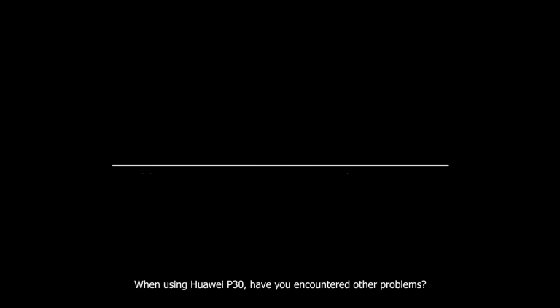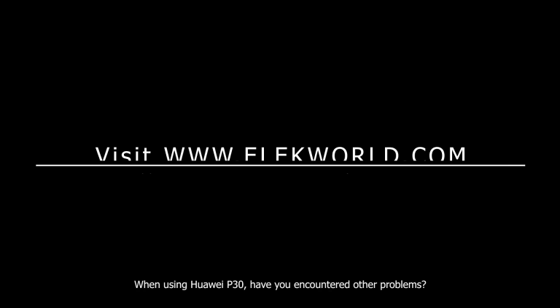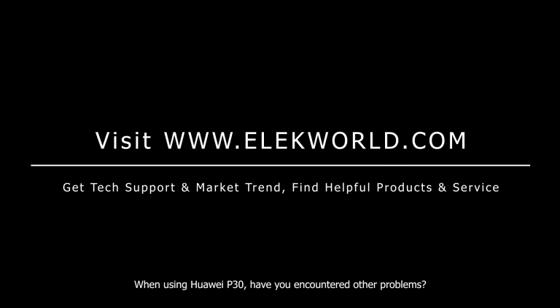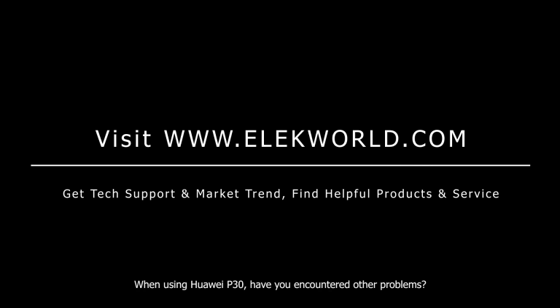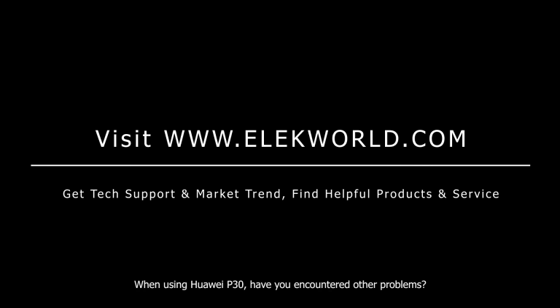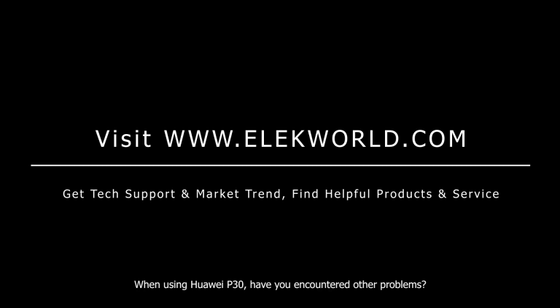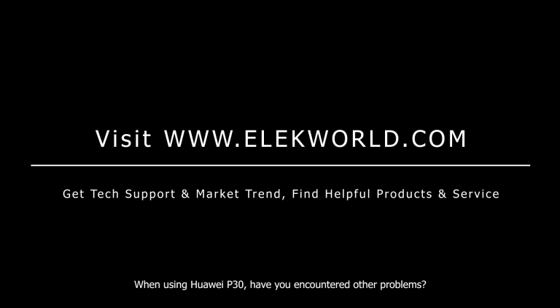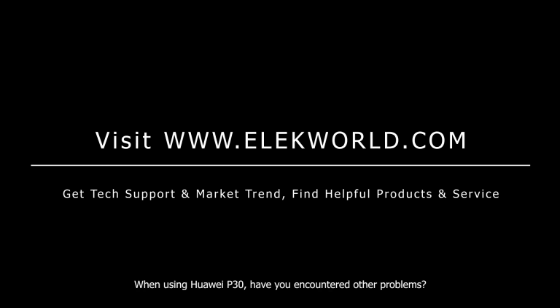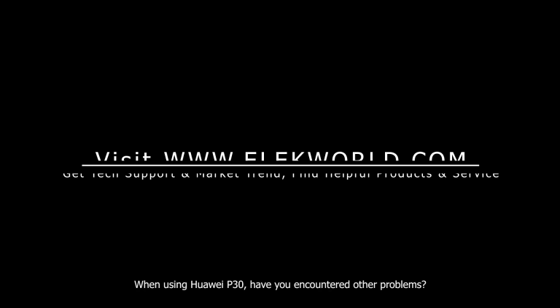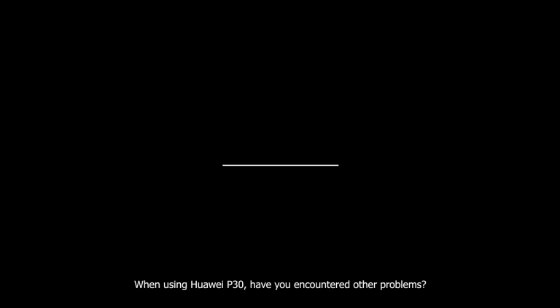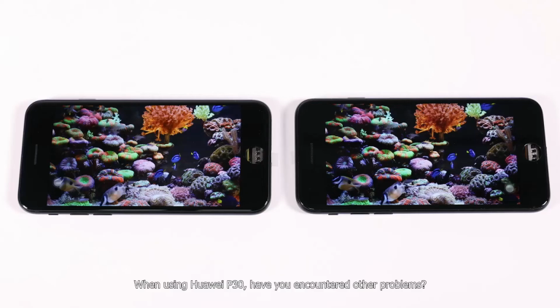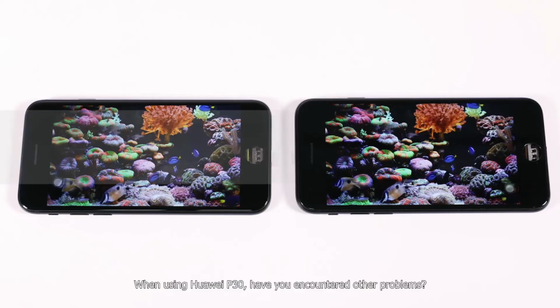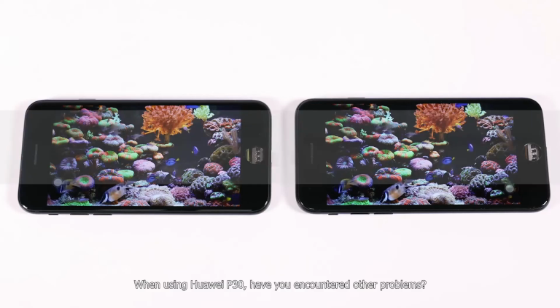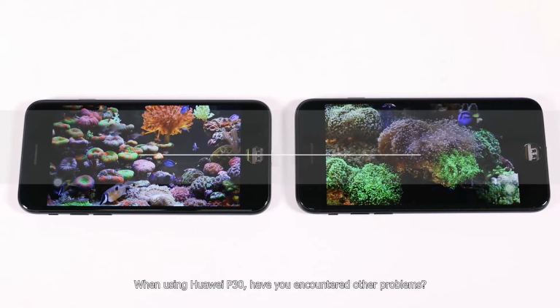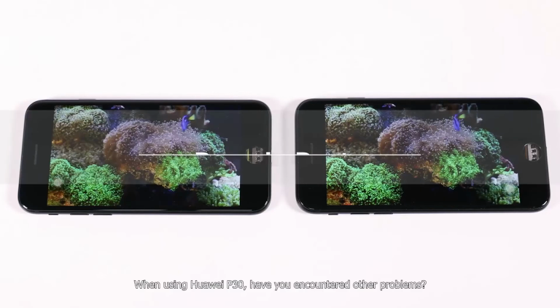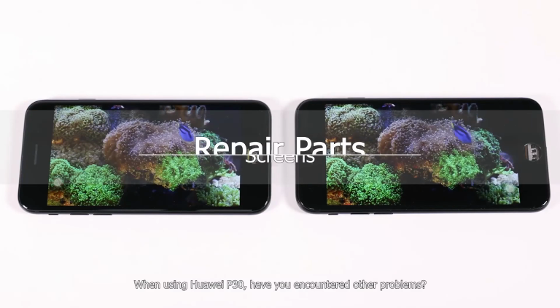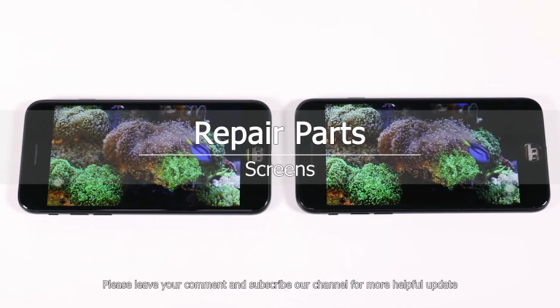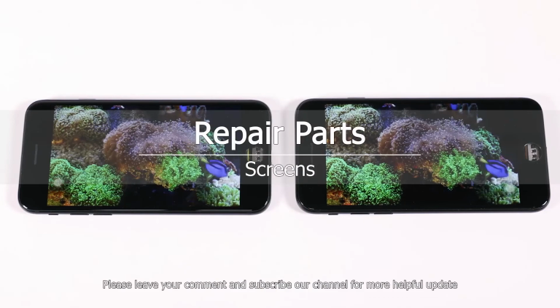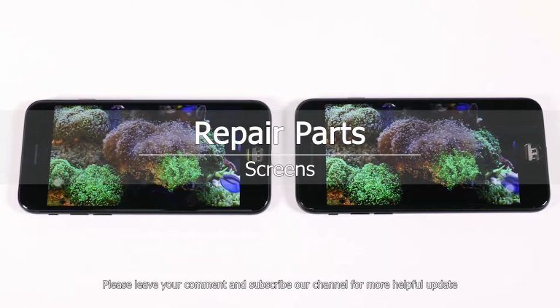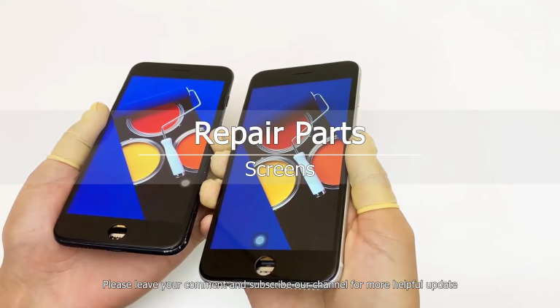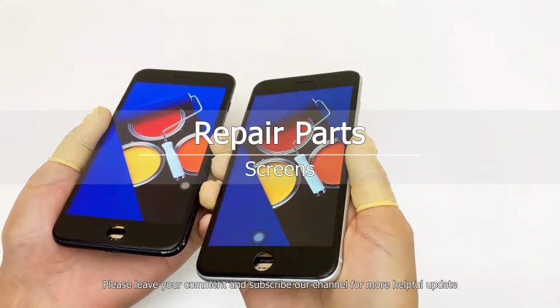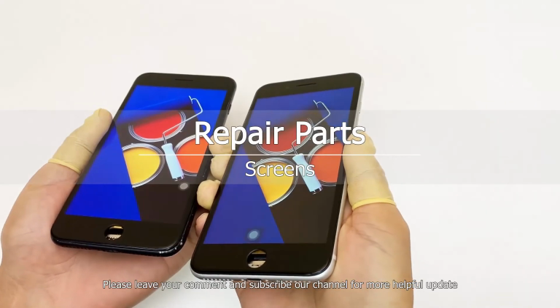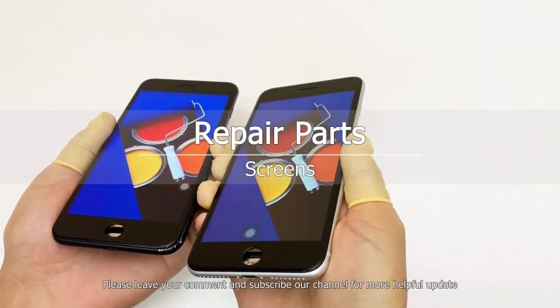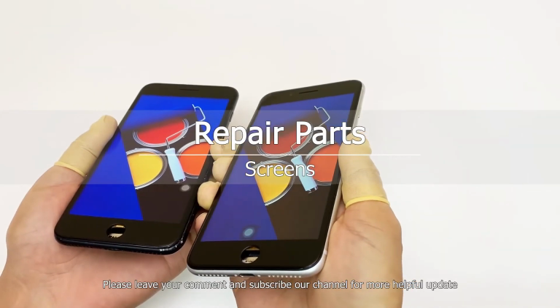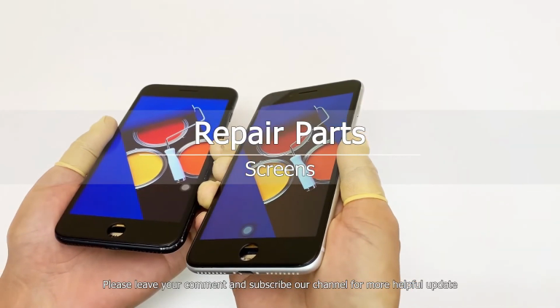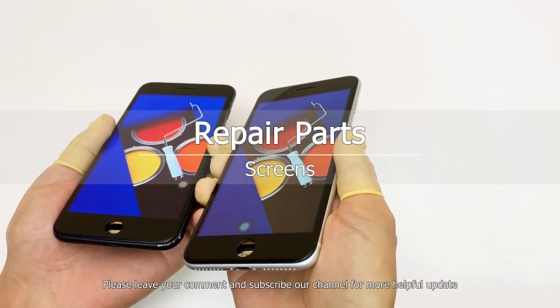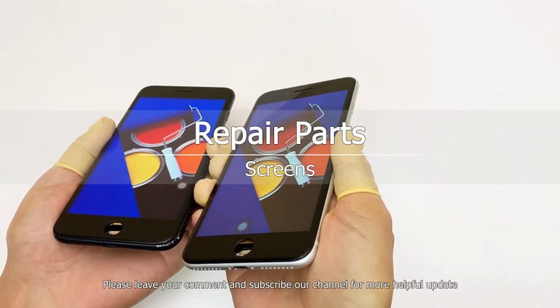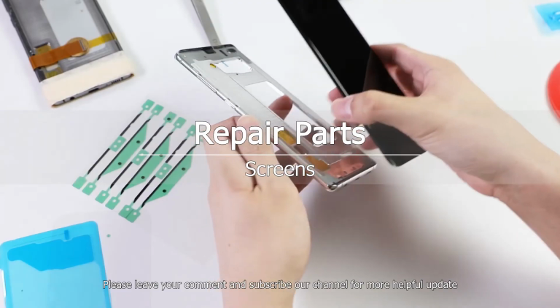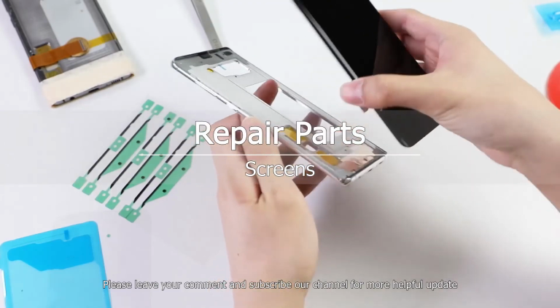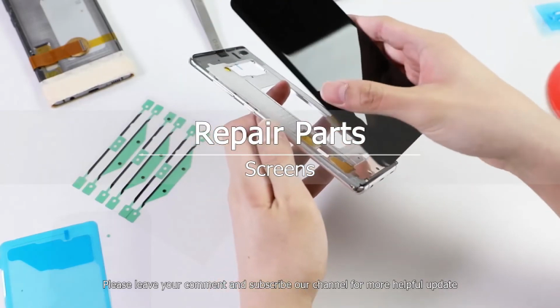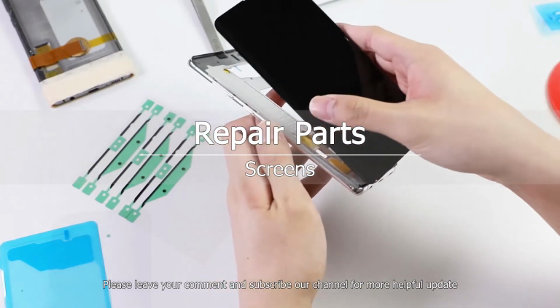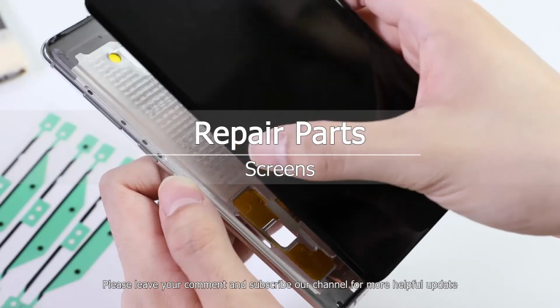When using the Huawei P30, have you encountered other problems? Please leave your comment and subscribe to our channel for more helpful updates. Thank you, and have a great day.